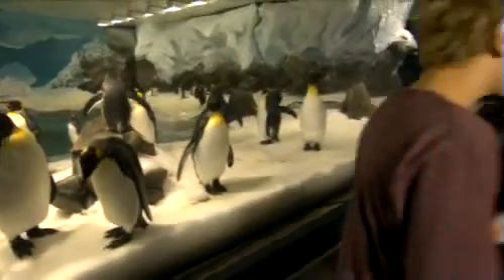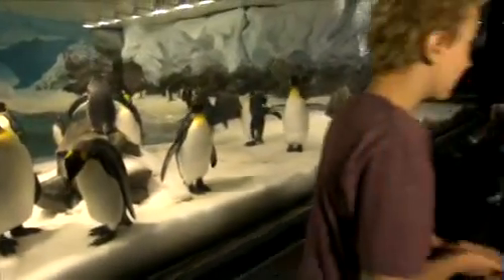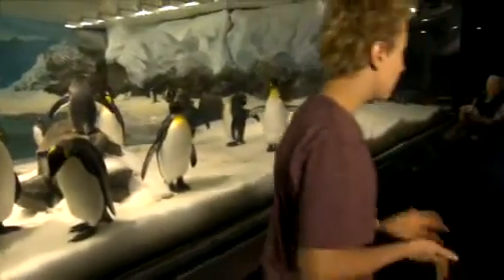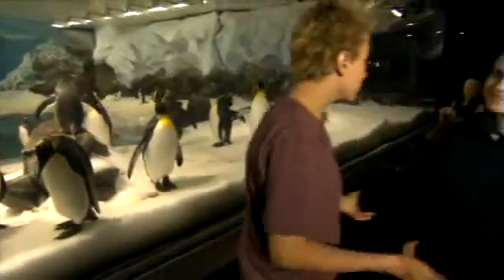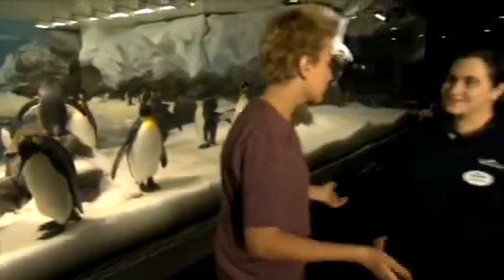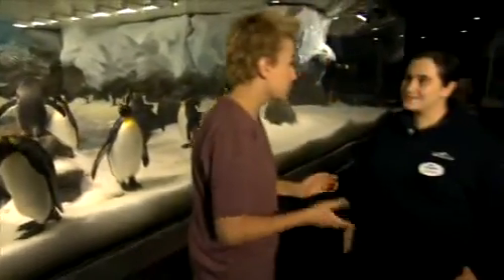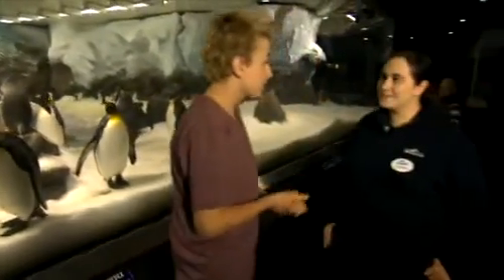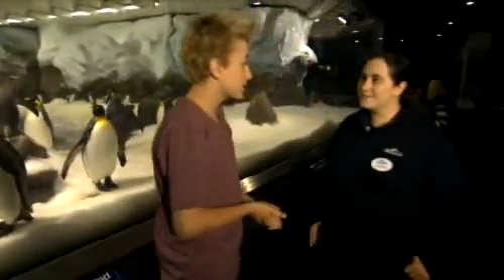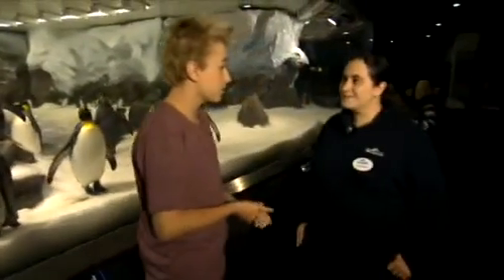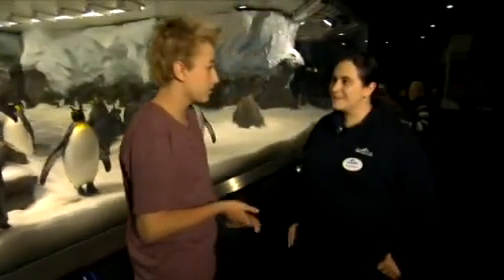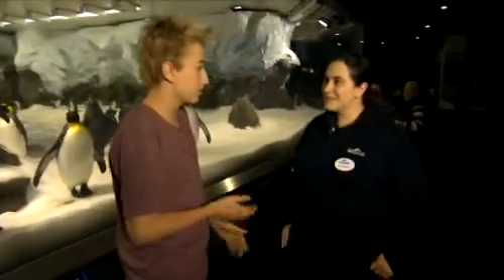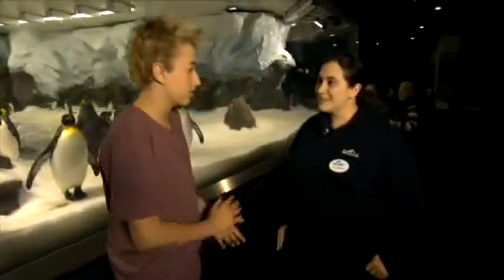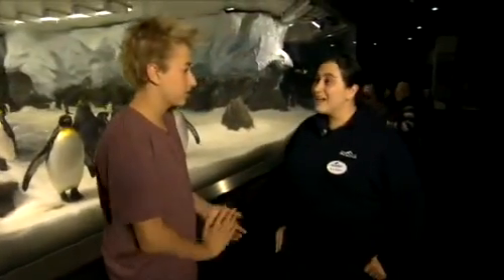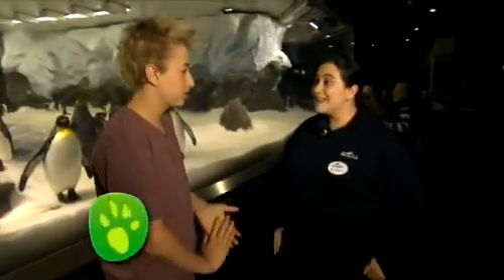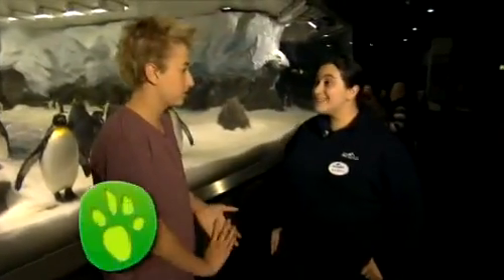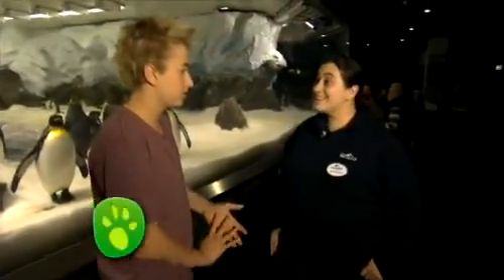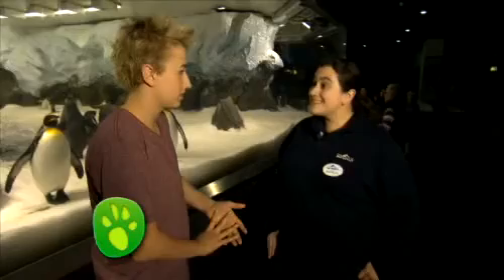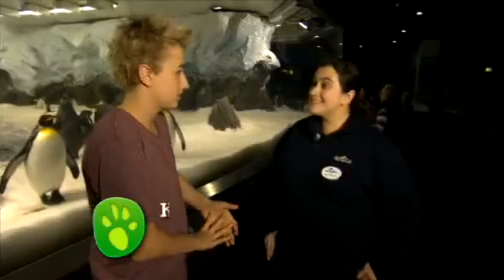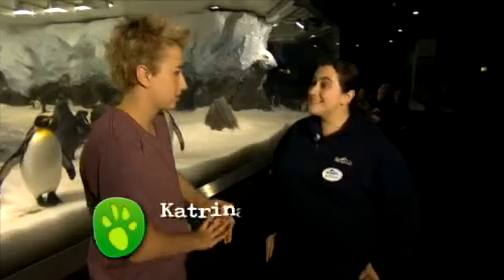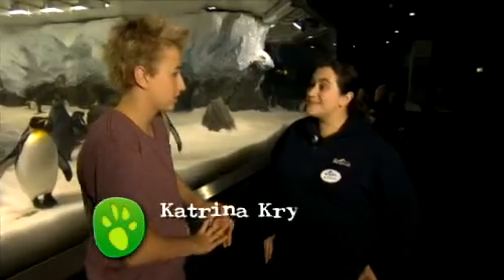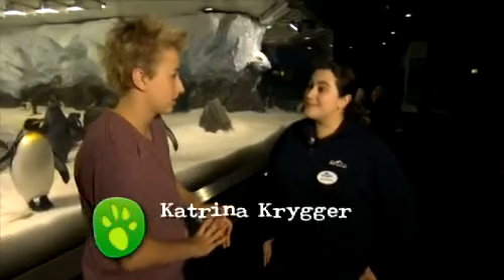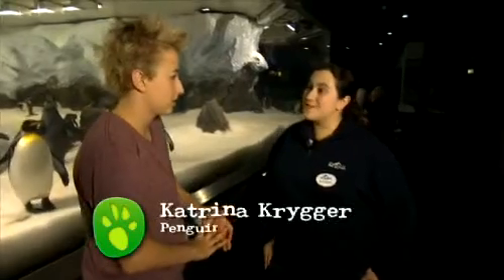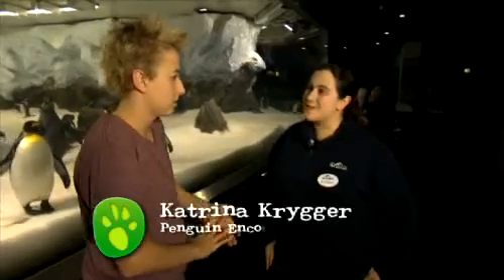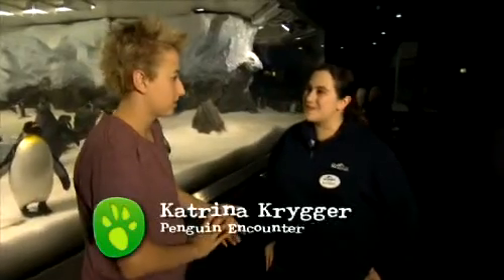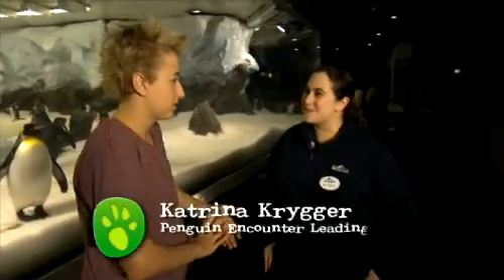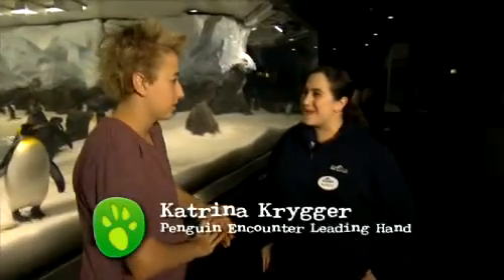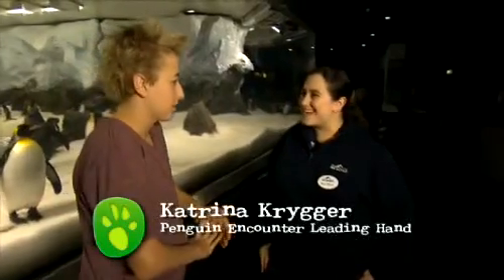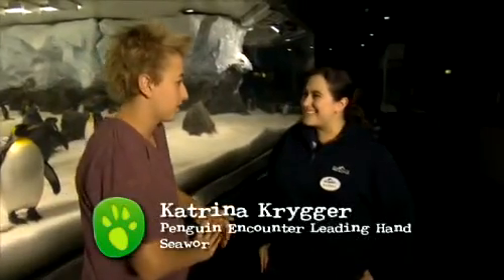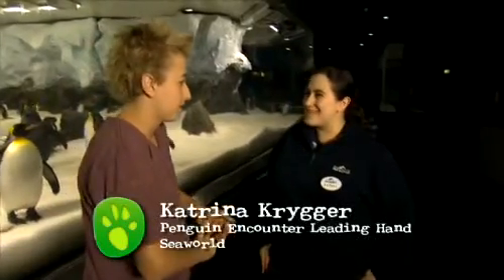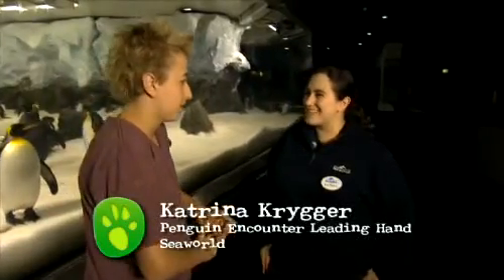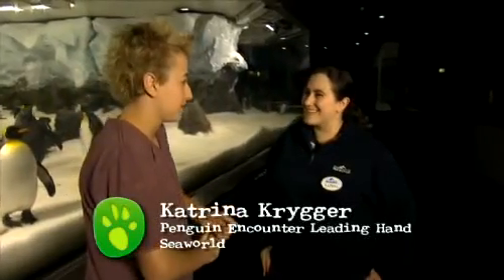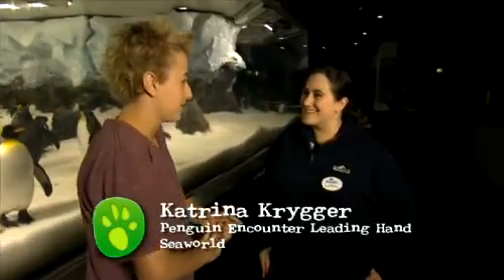Katrina, how long have you been working at SeaWorld for? Since this exhibit first opened, which was about 18 months ago.